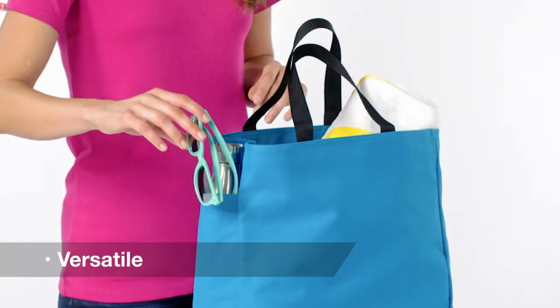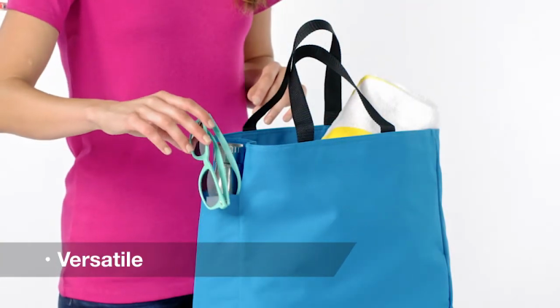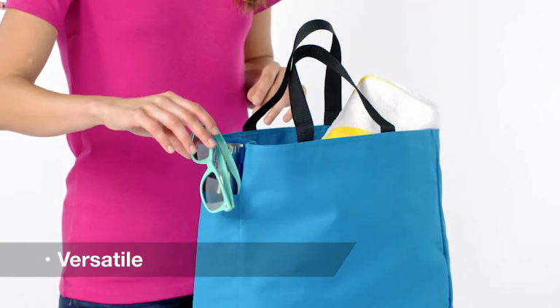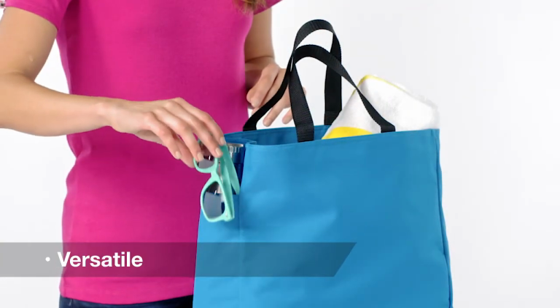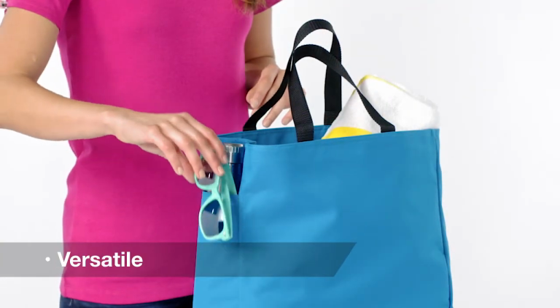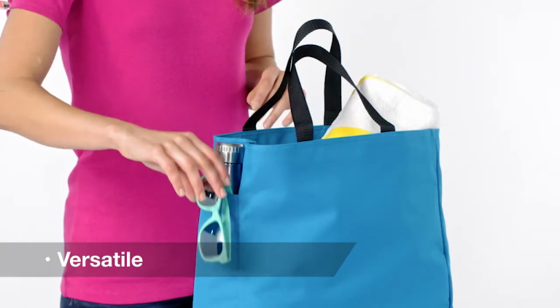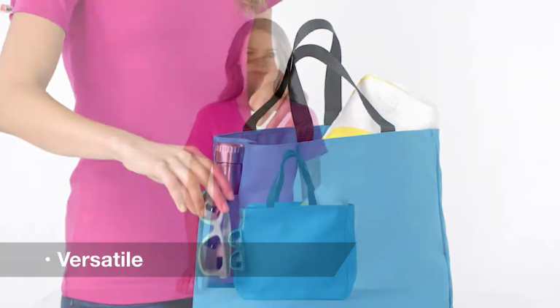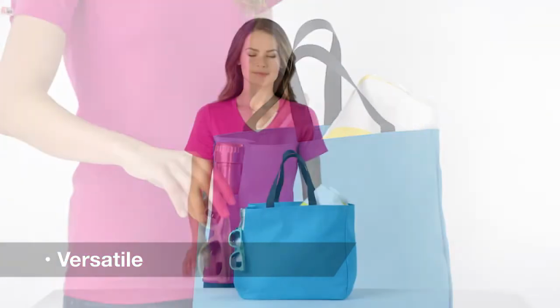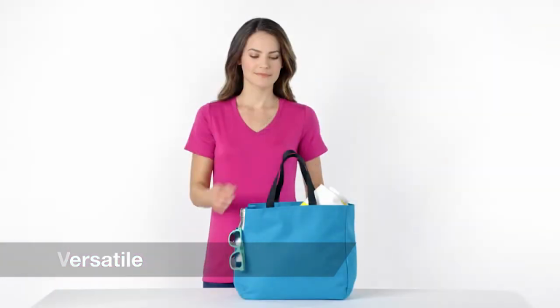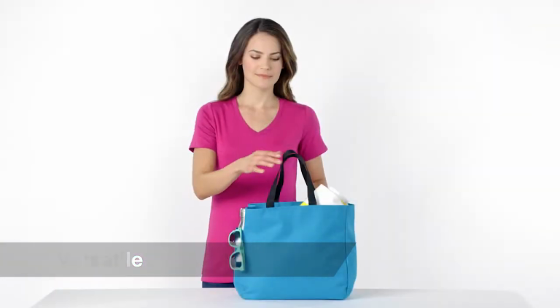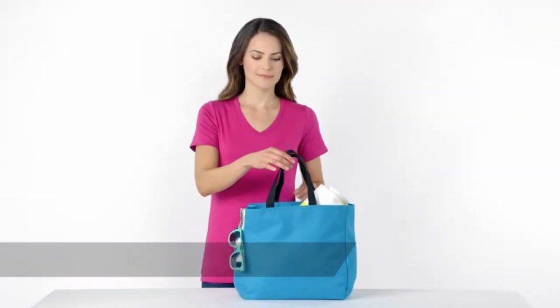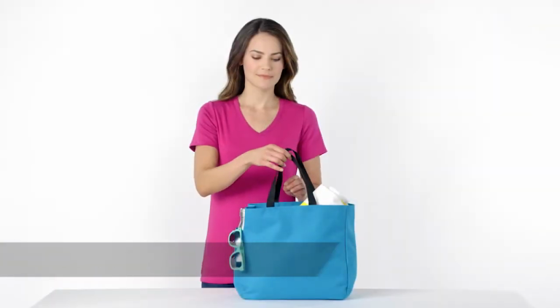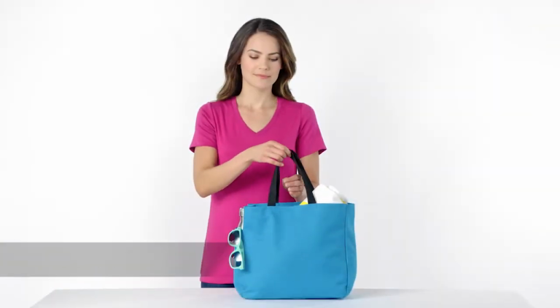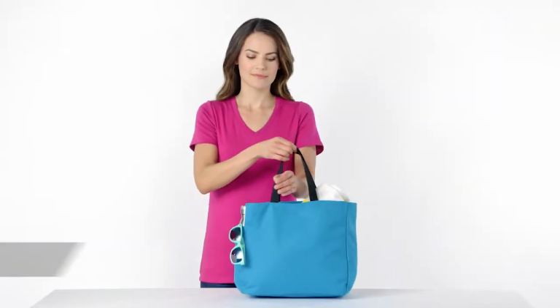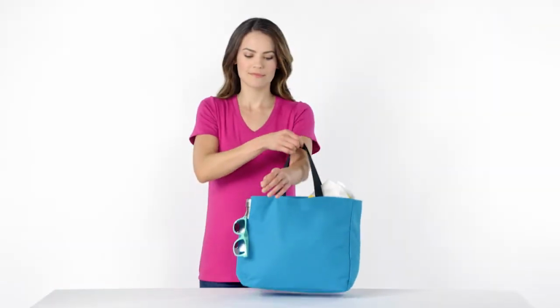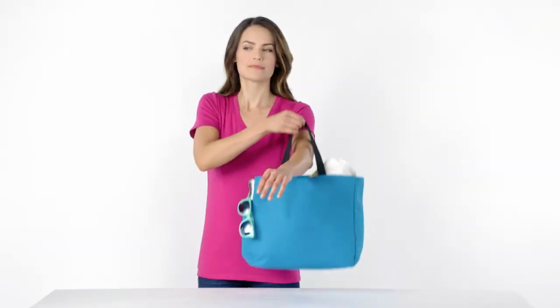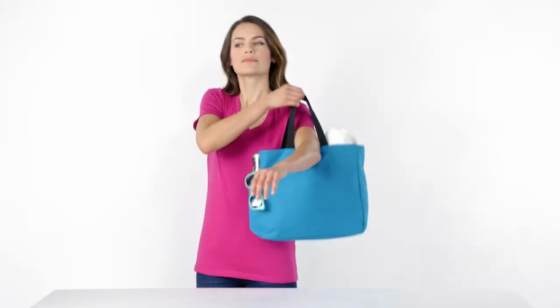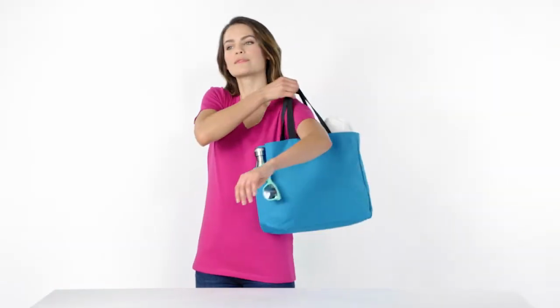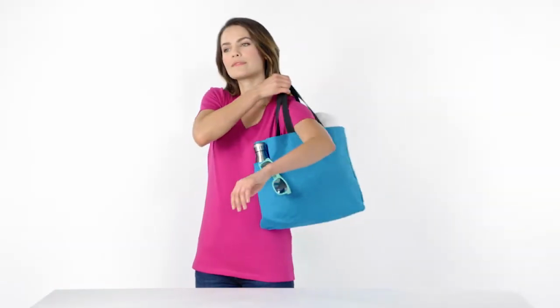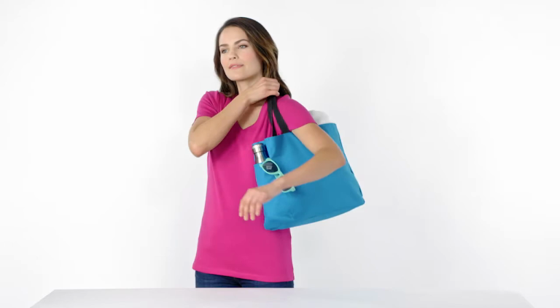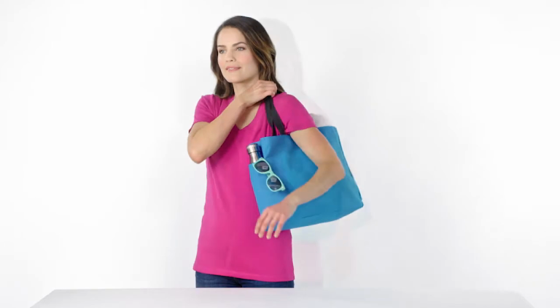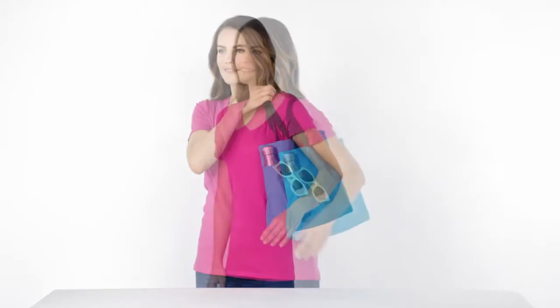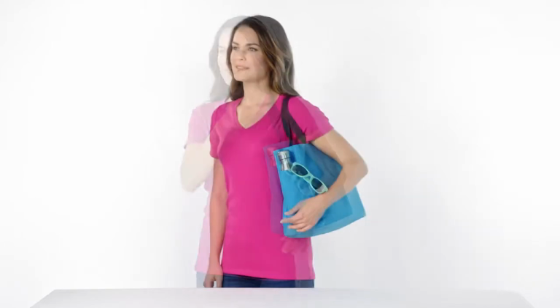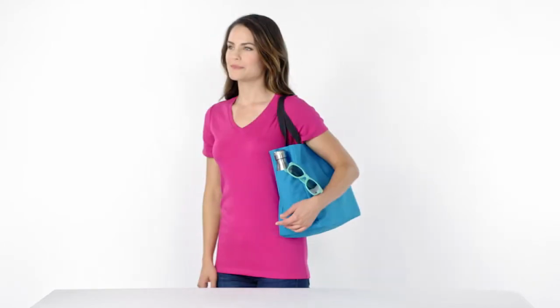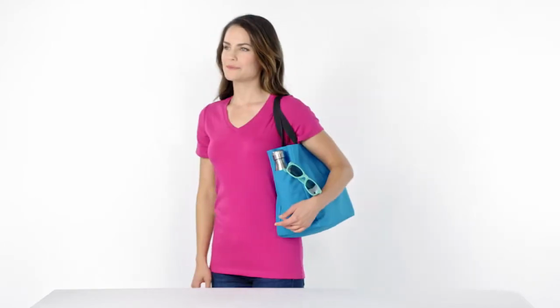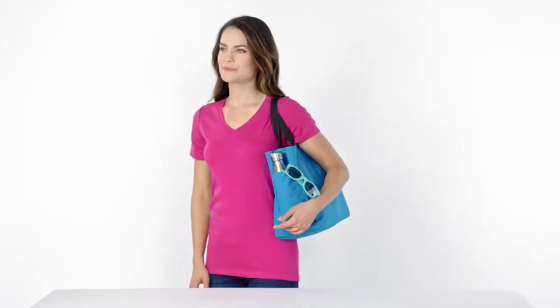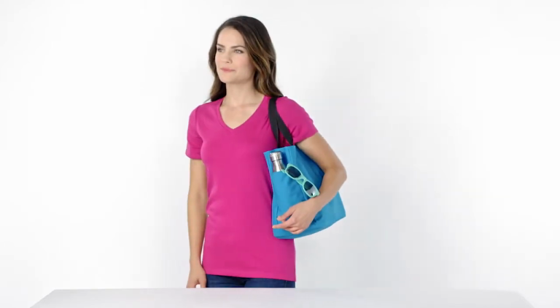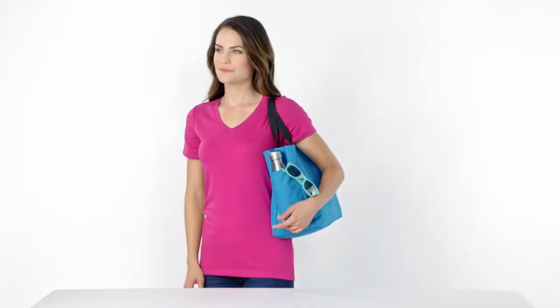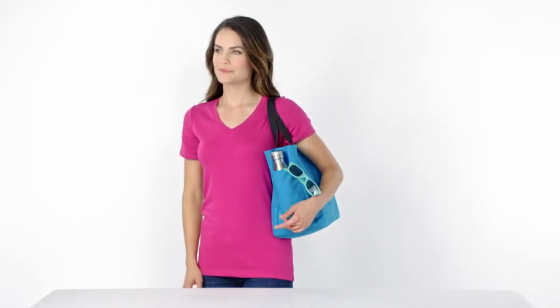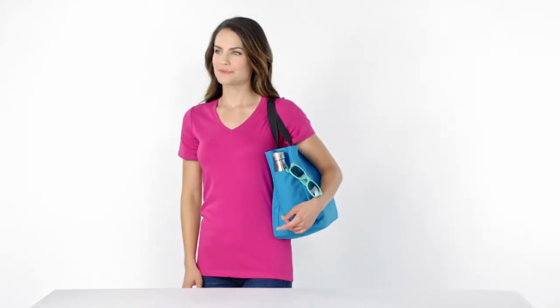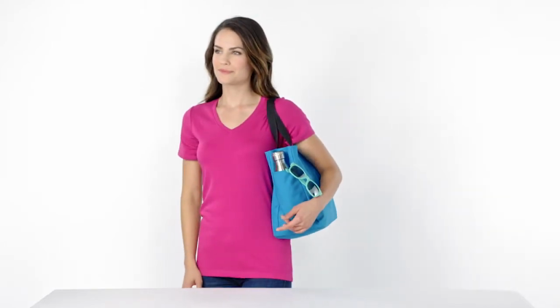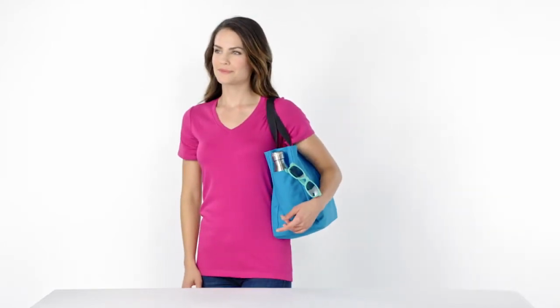Take this bag to work, the beach, shopping, and everything in between. Its versatile uses are countless.